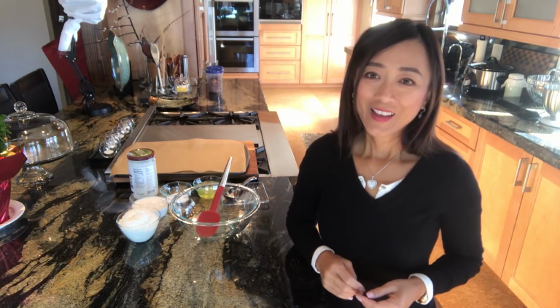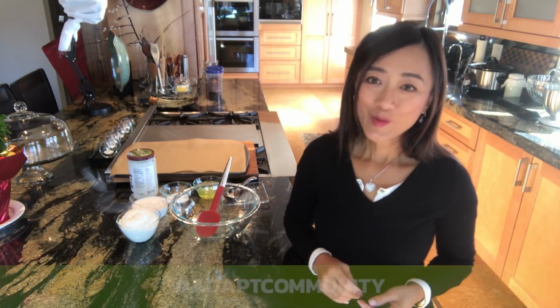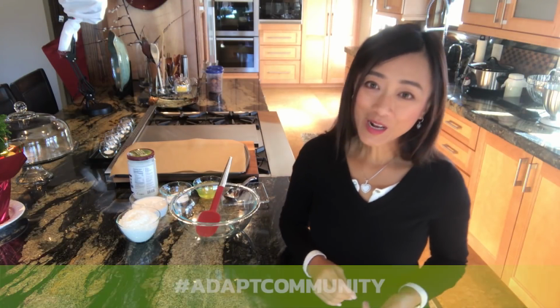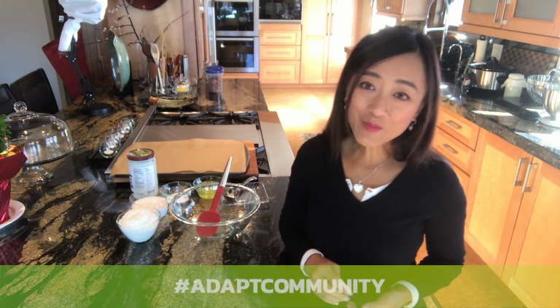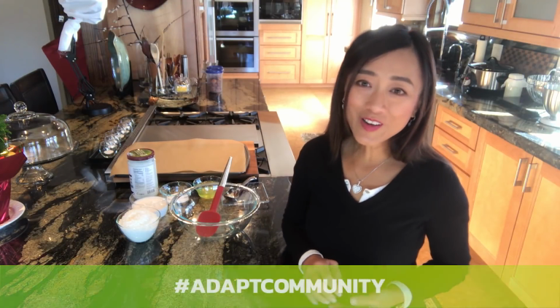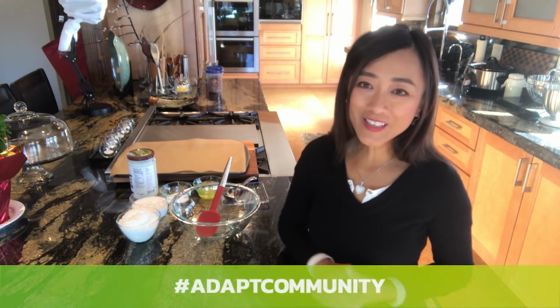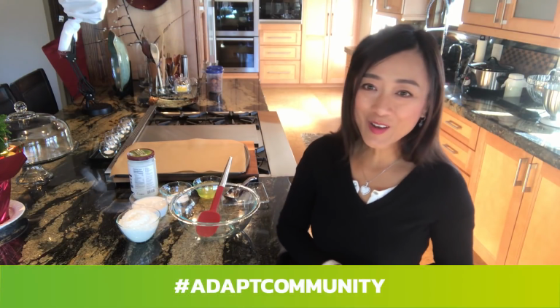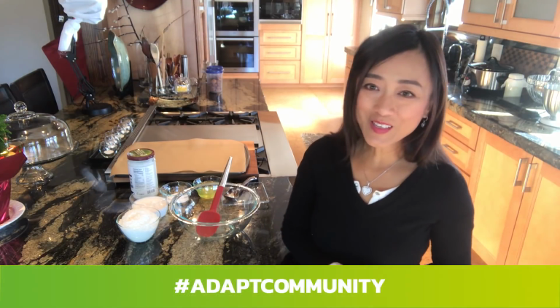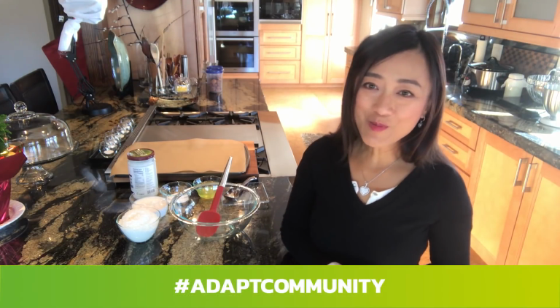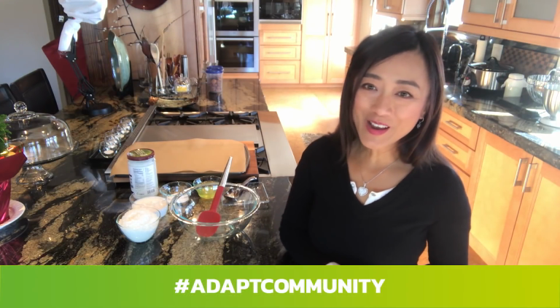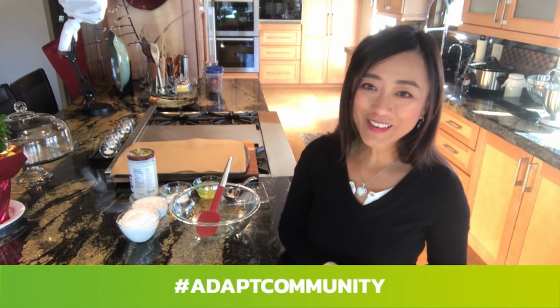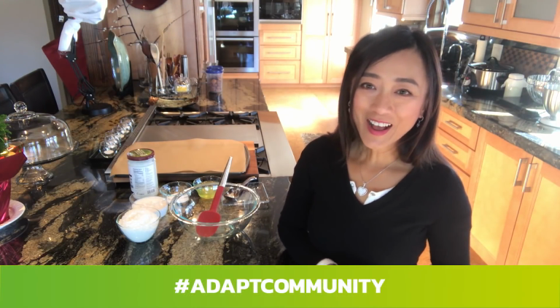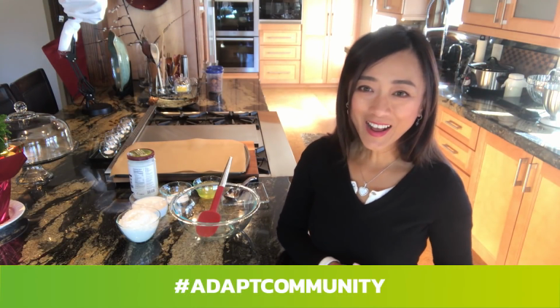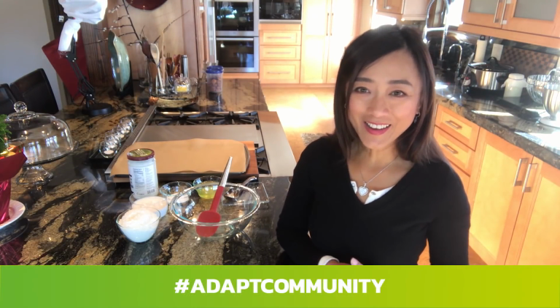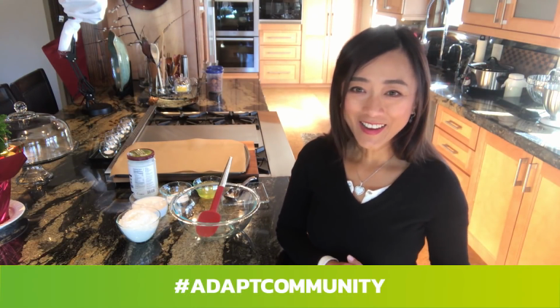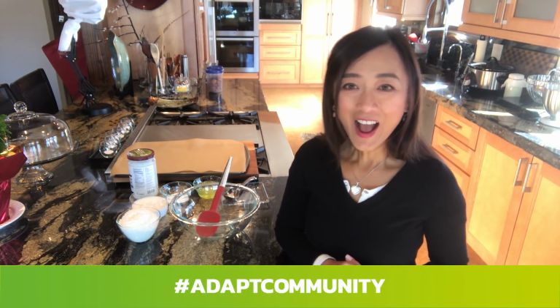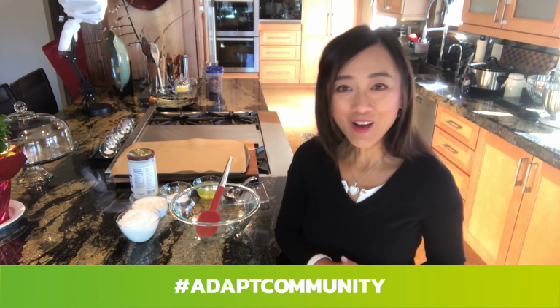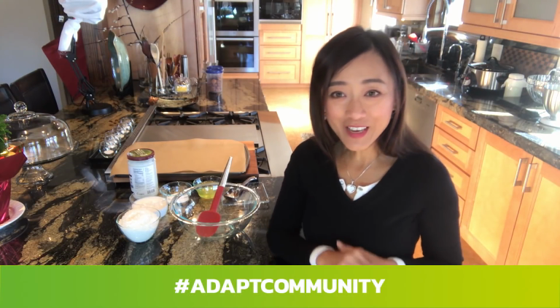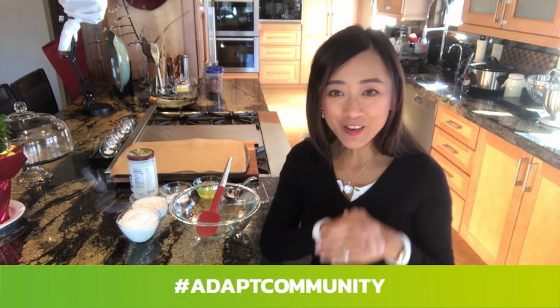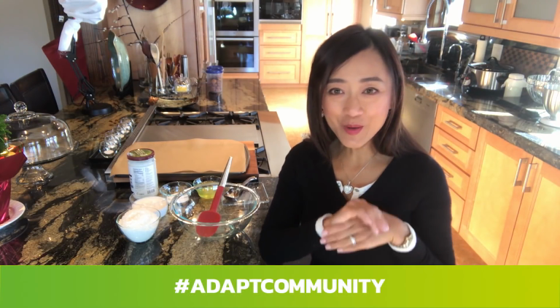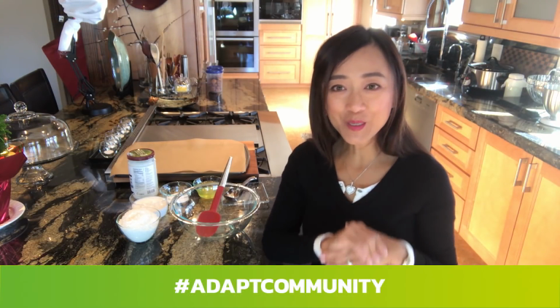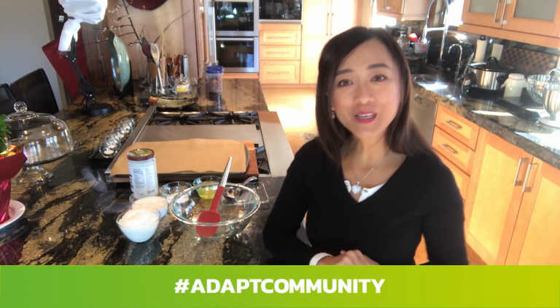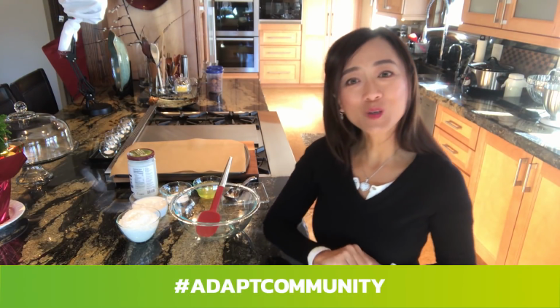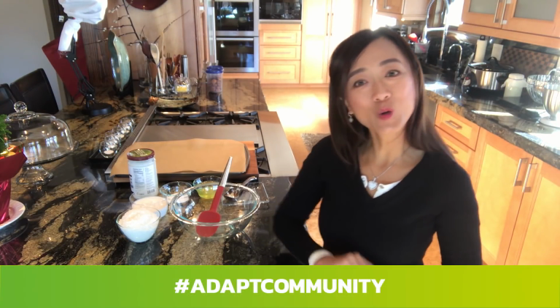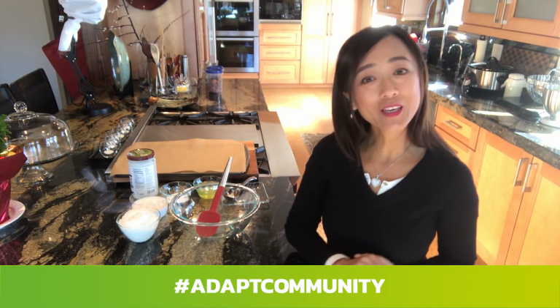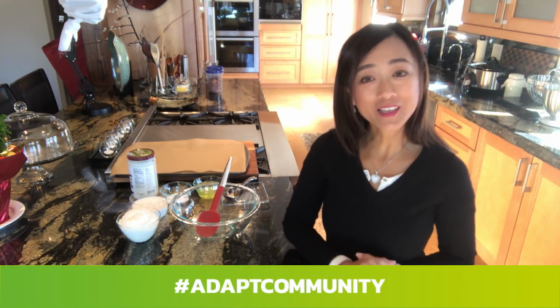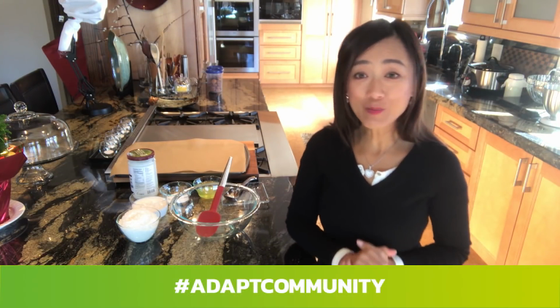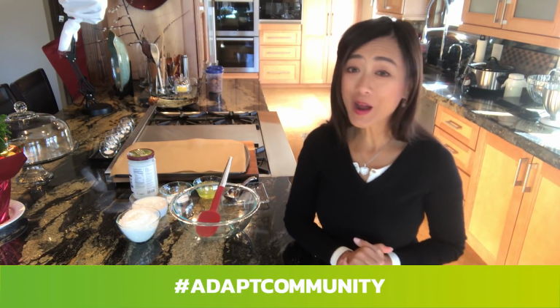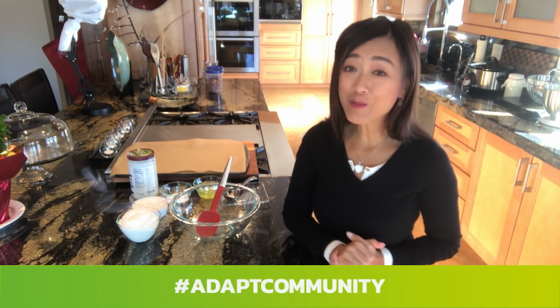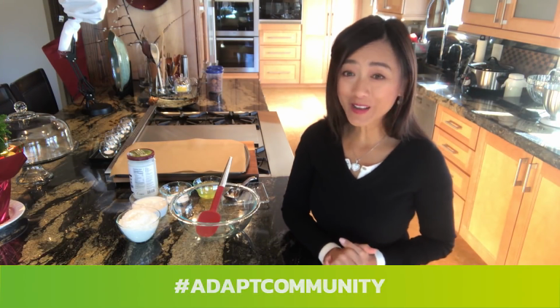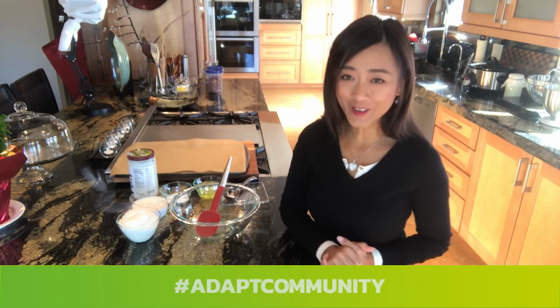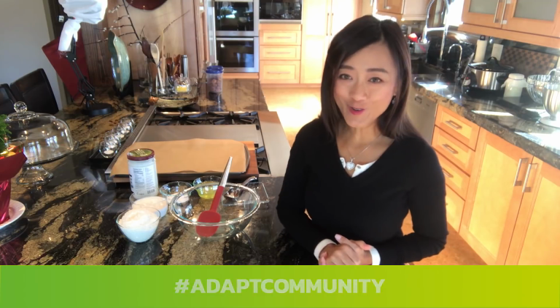Welcome to Adapt Inspire. Hi, I'm Kelly Peterson, cooking inspired by love.